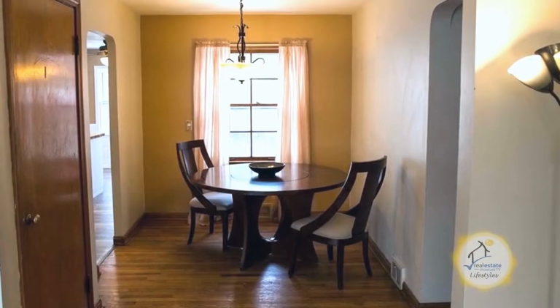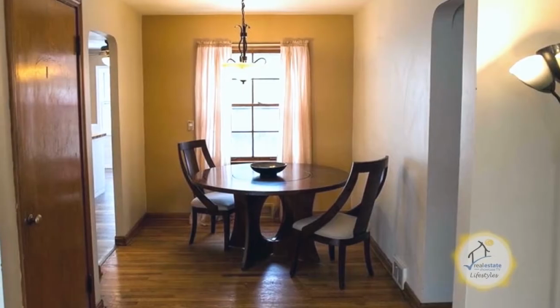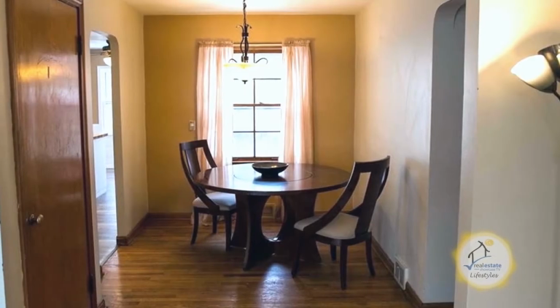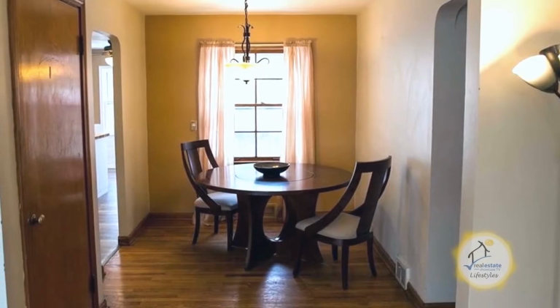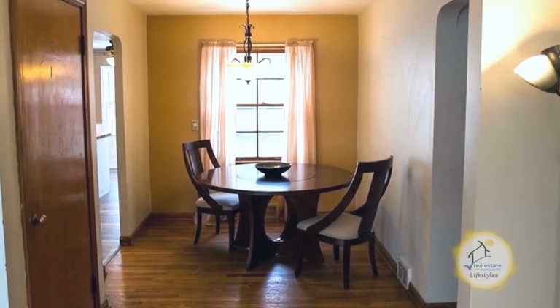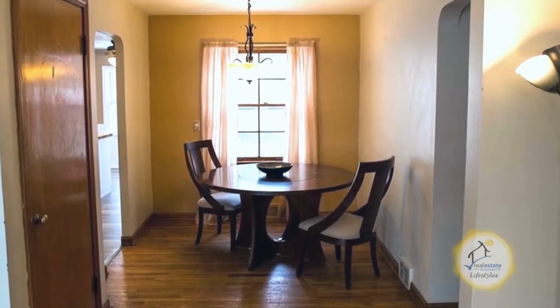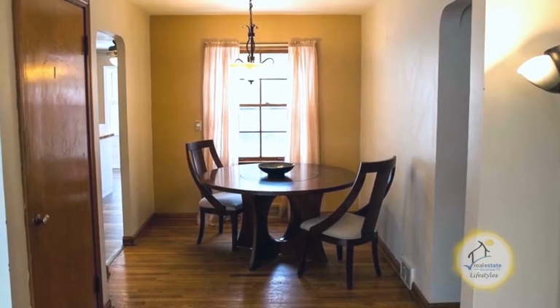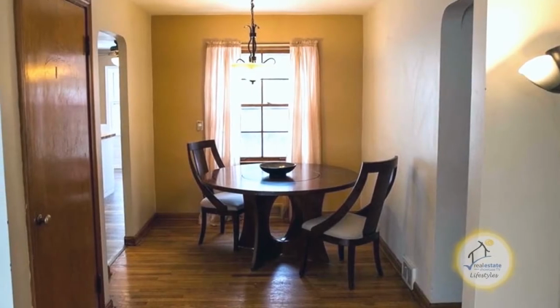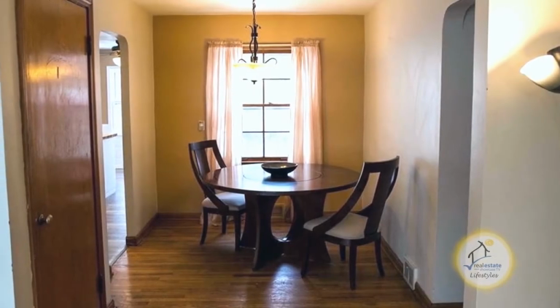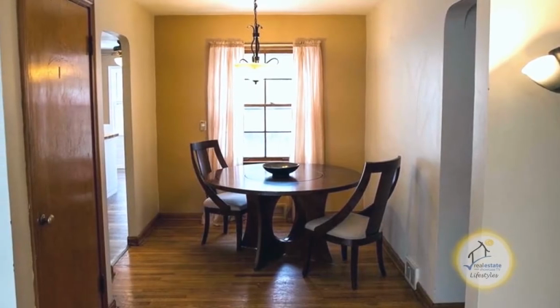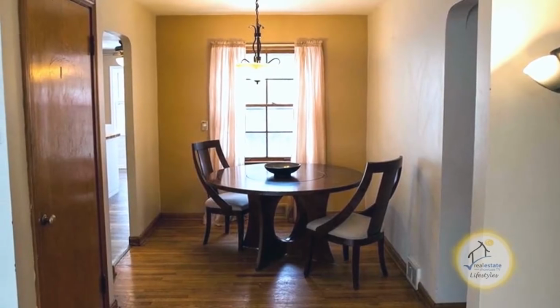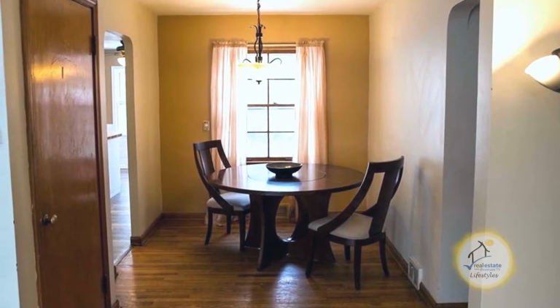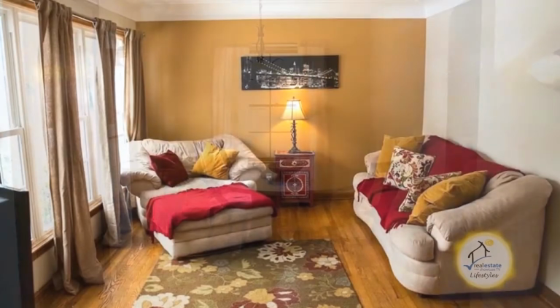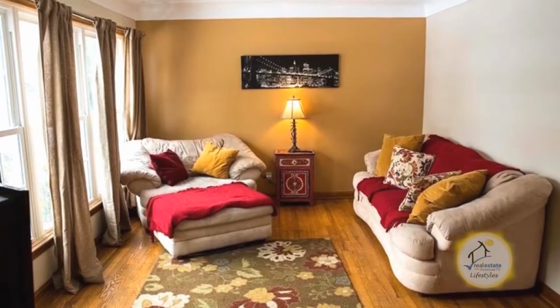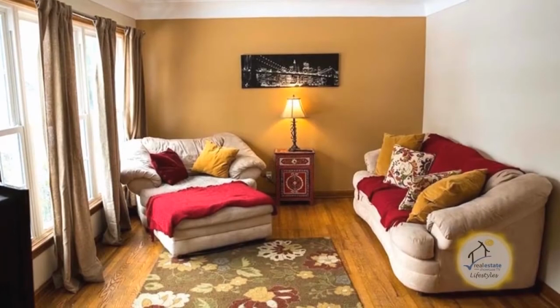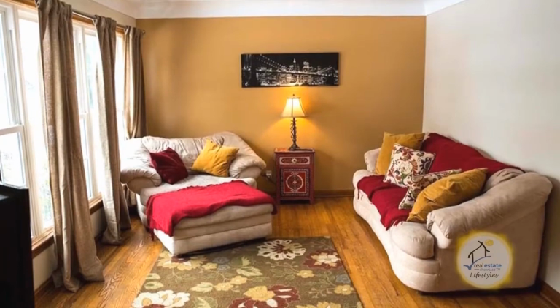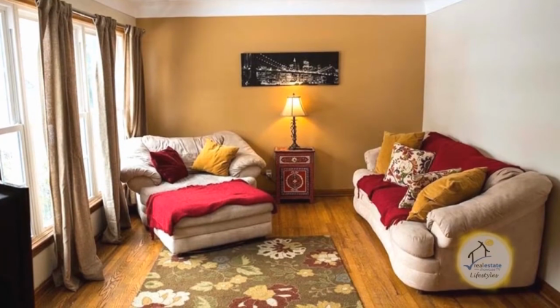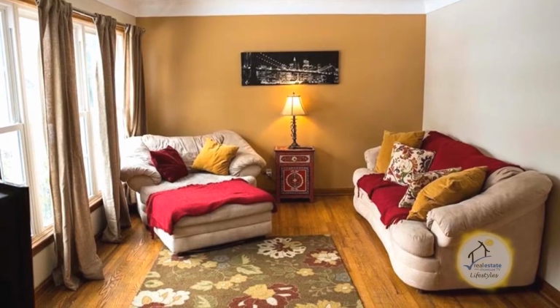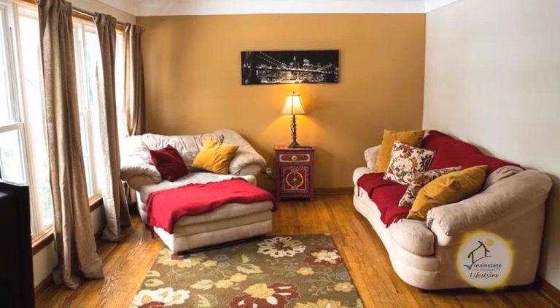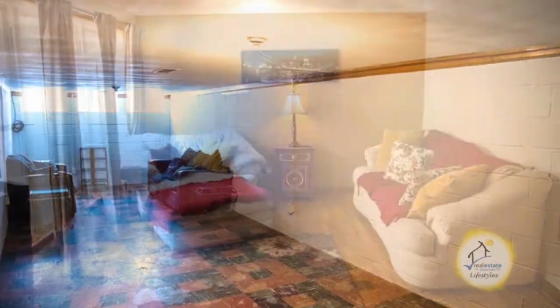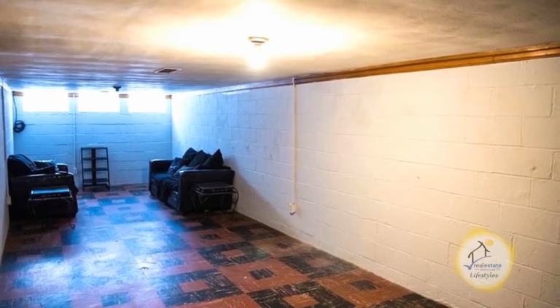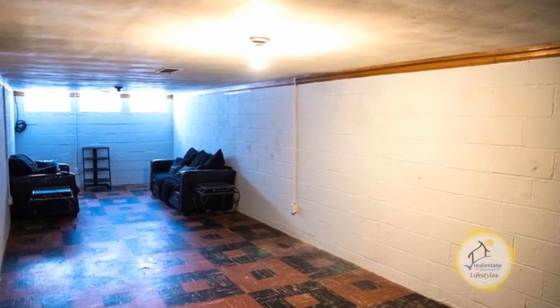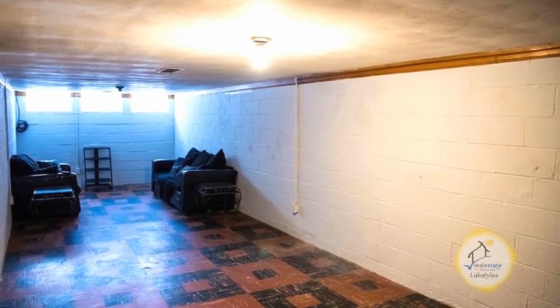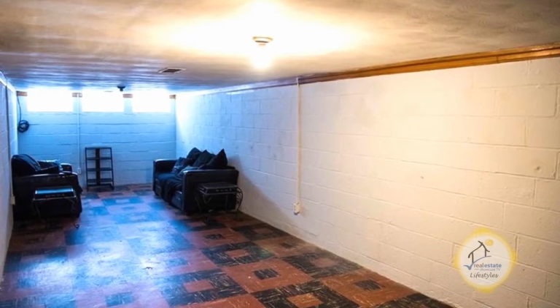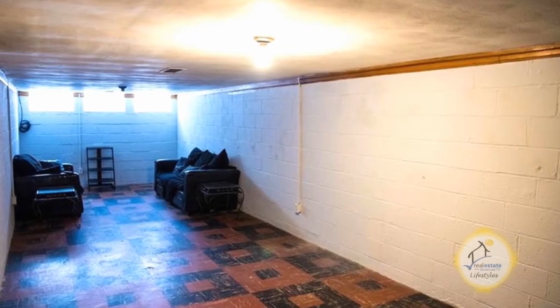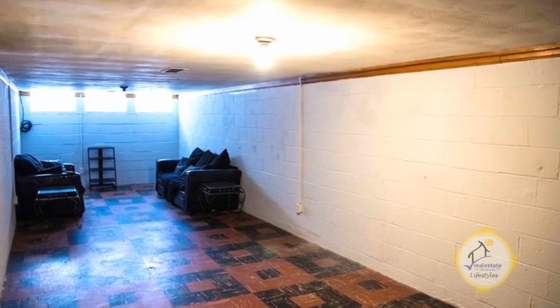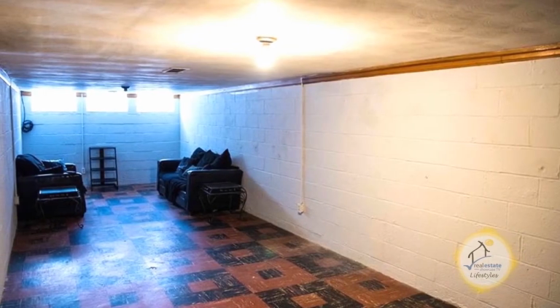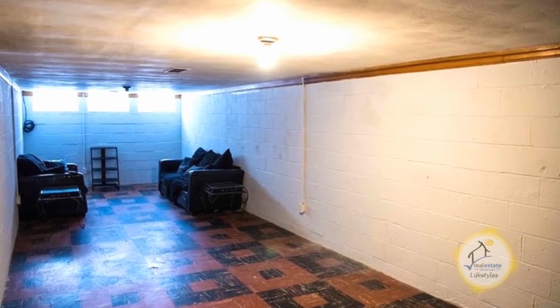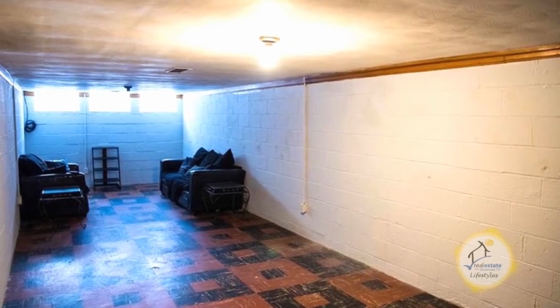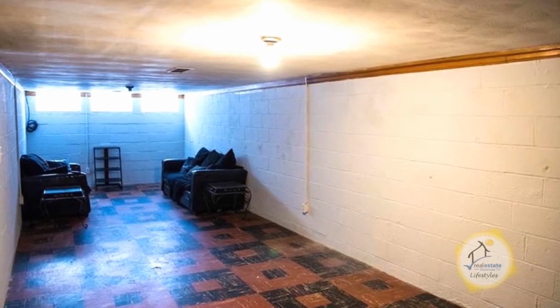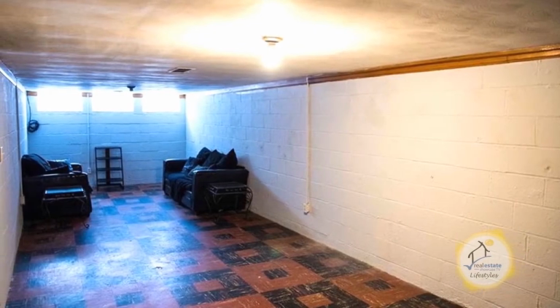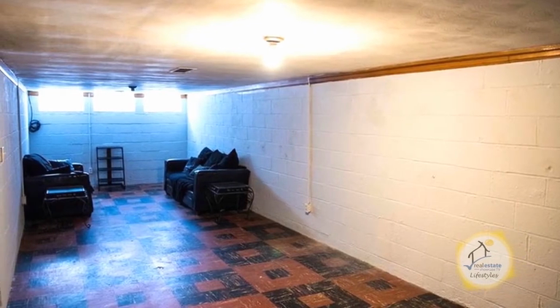Off the kitchen you'll find the dining area which leads into the living room. The basement can be turned into a man cave.